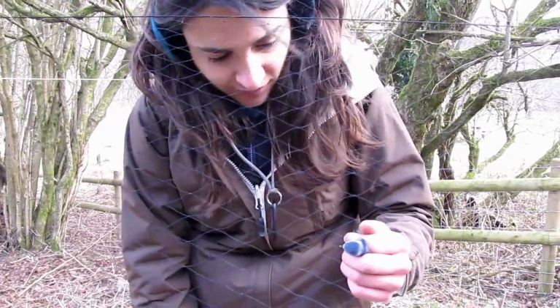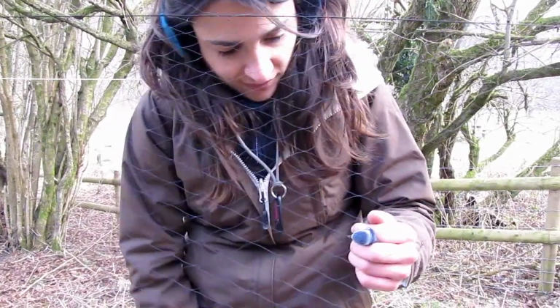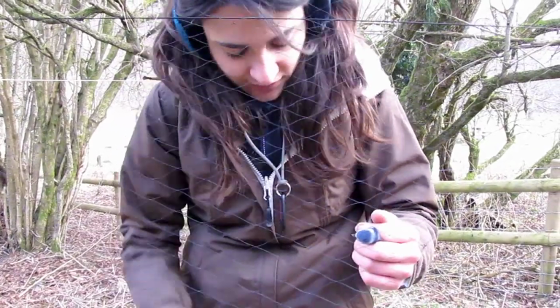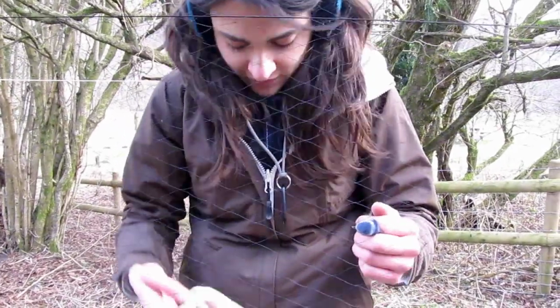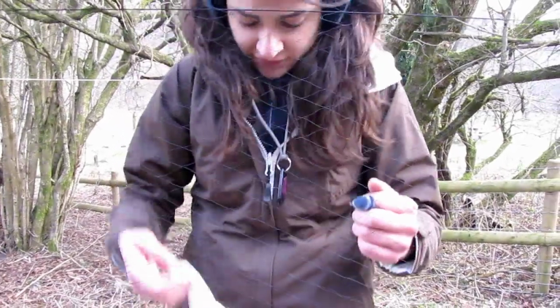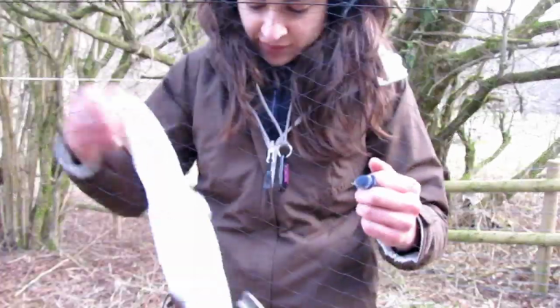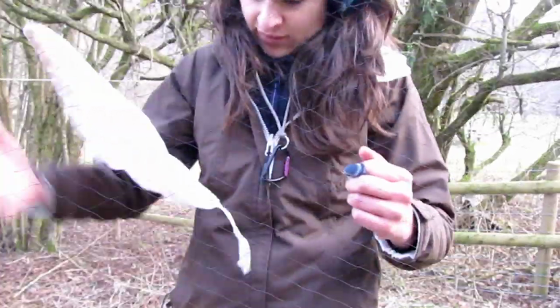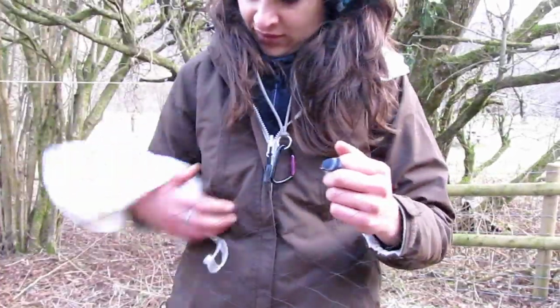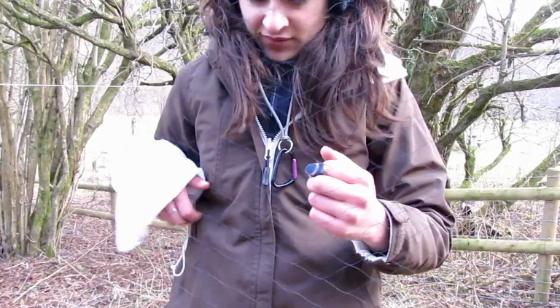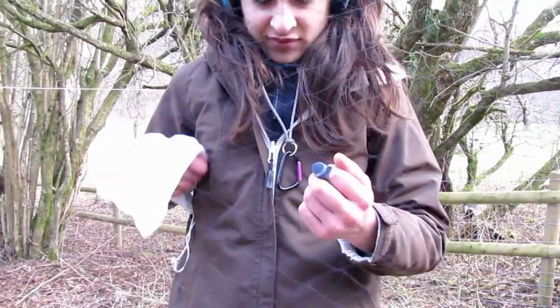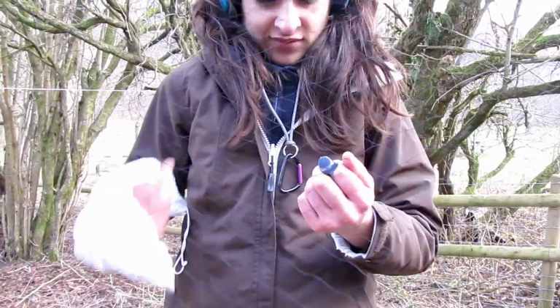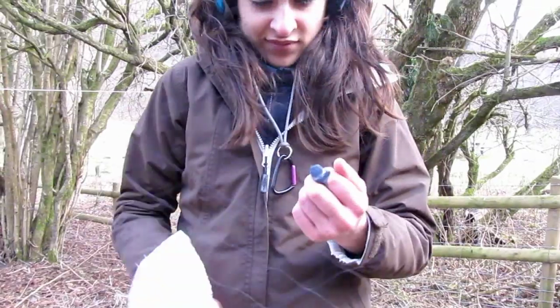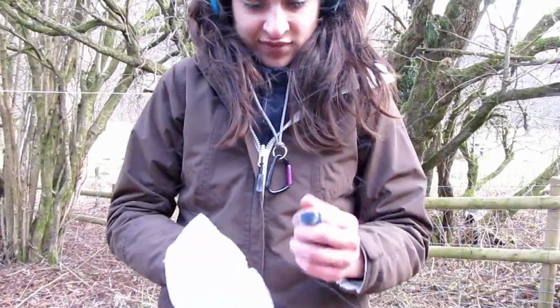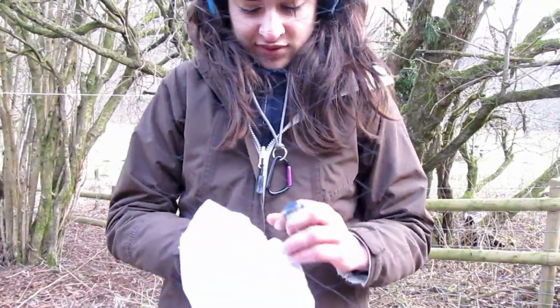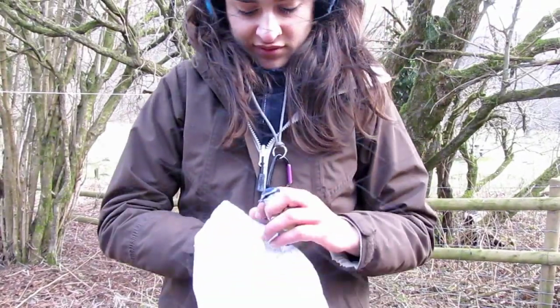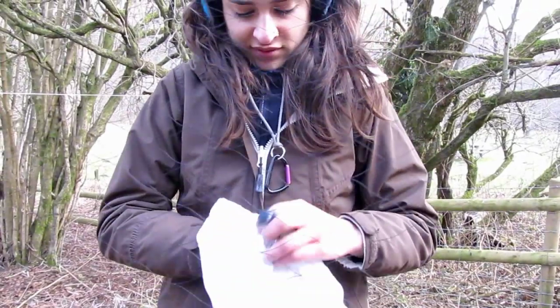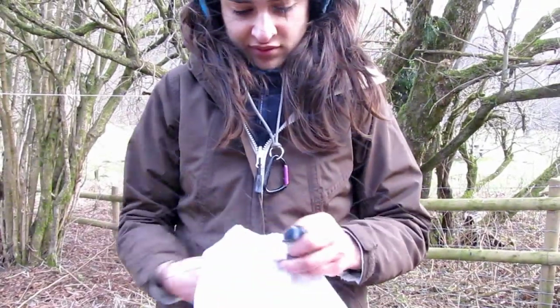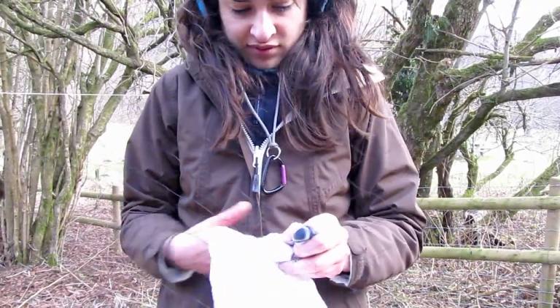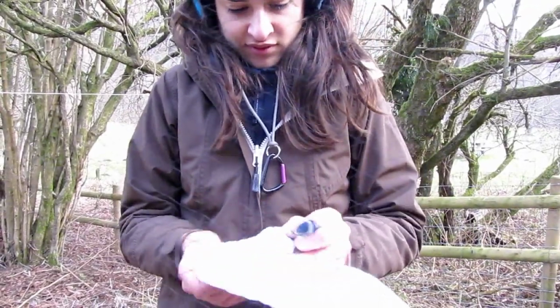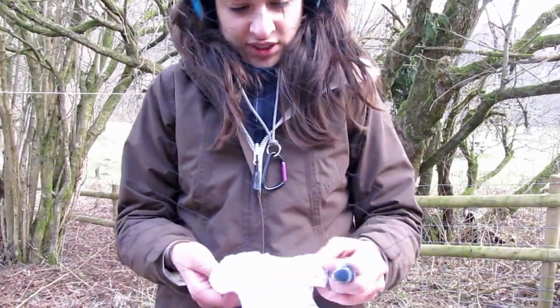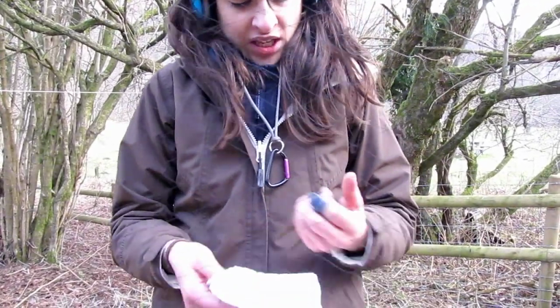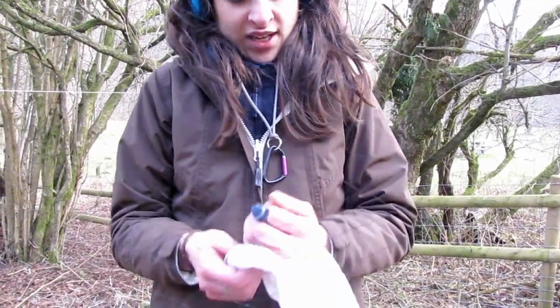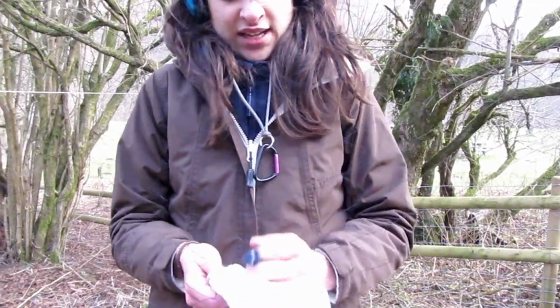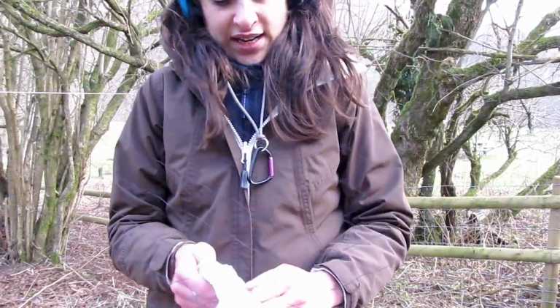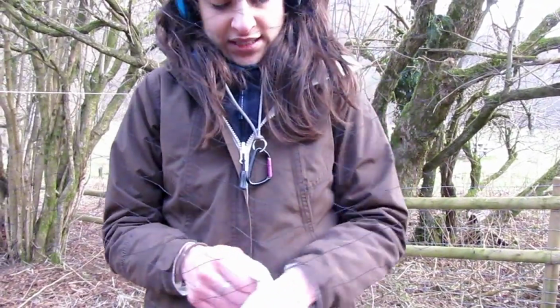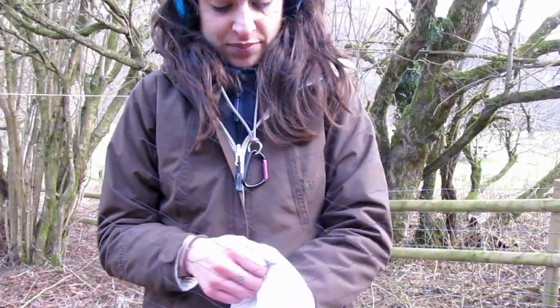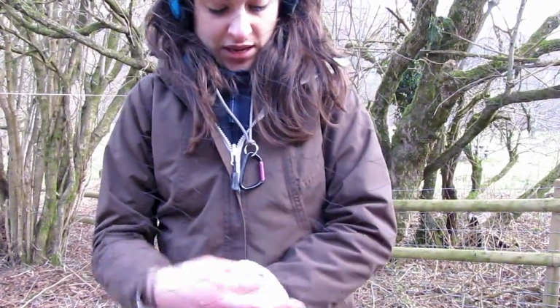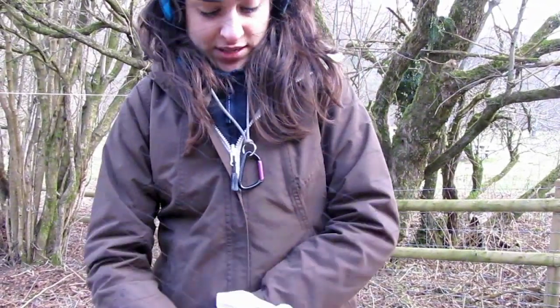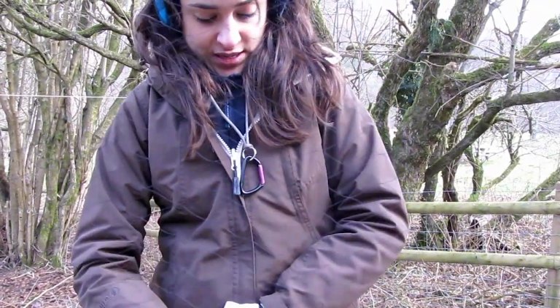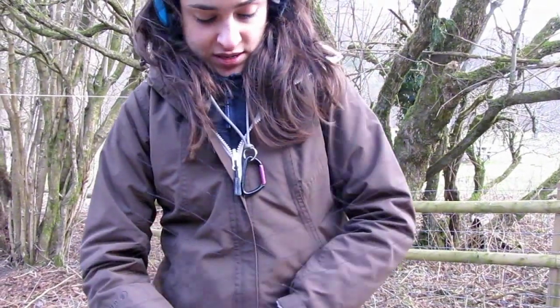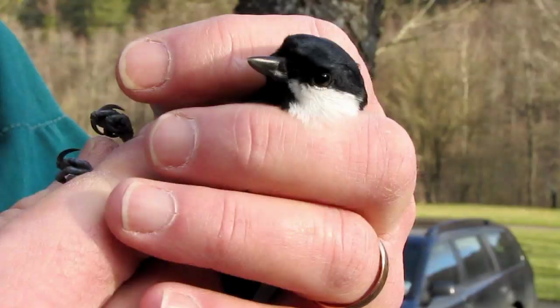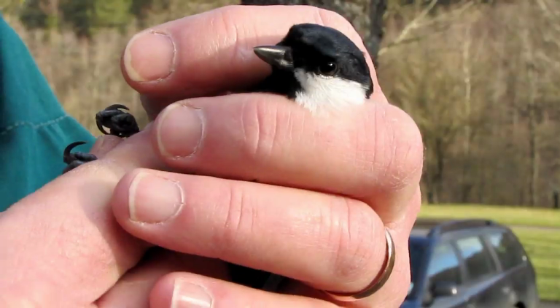As the birds are released from the nets, they are placed in bags and taken back to be processed.